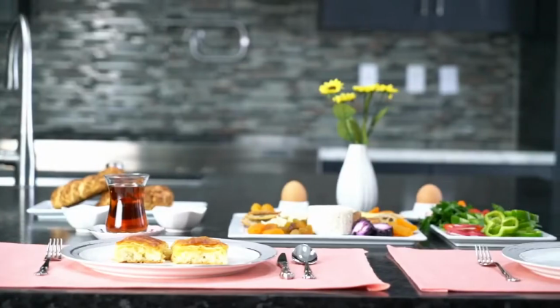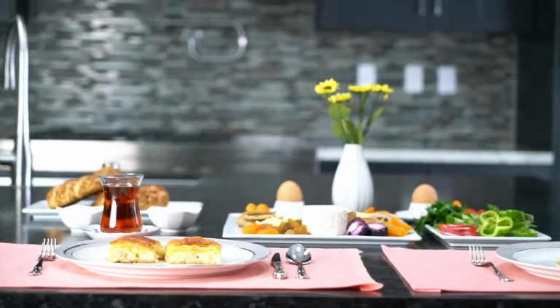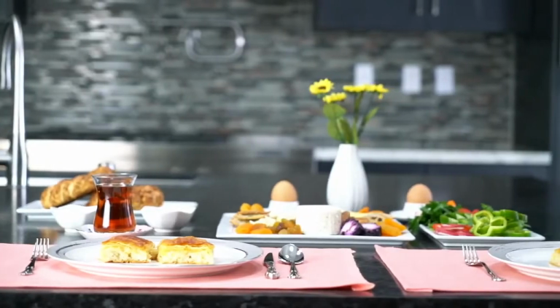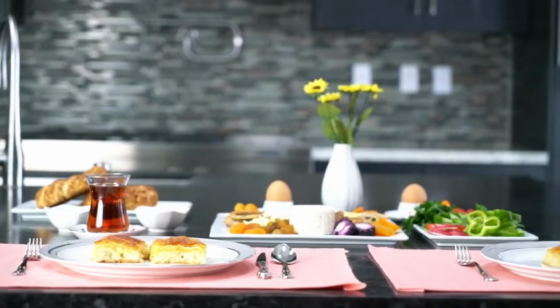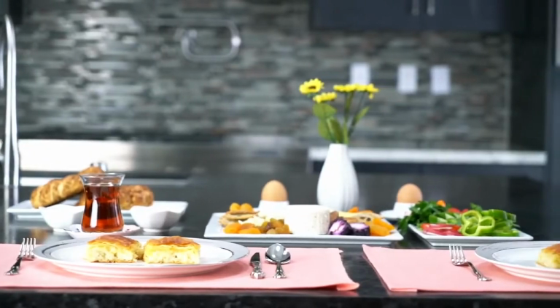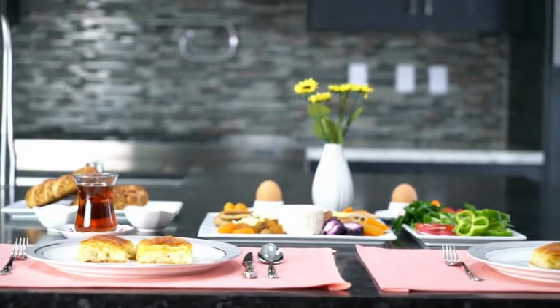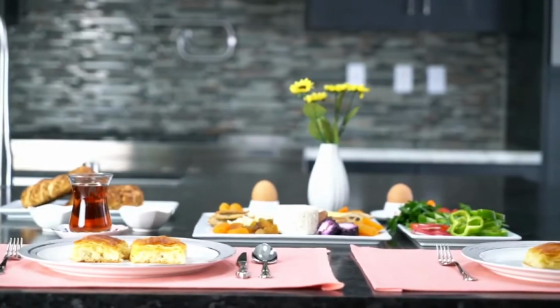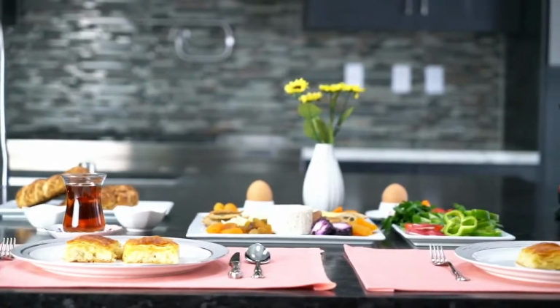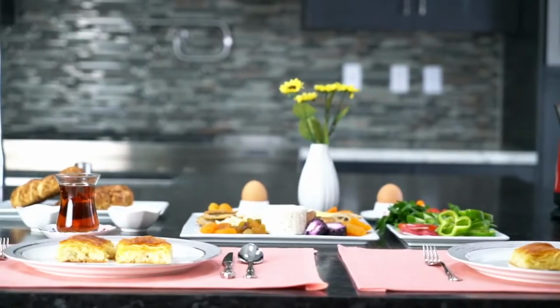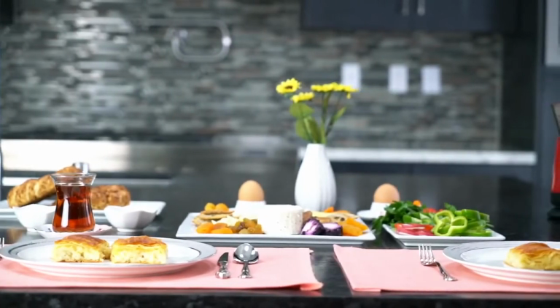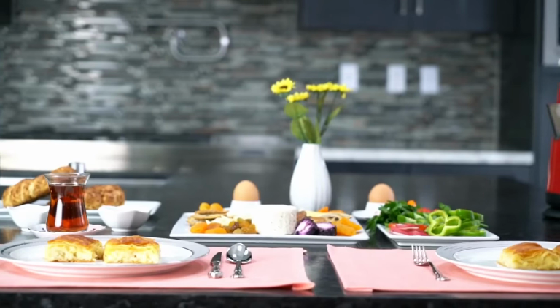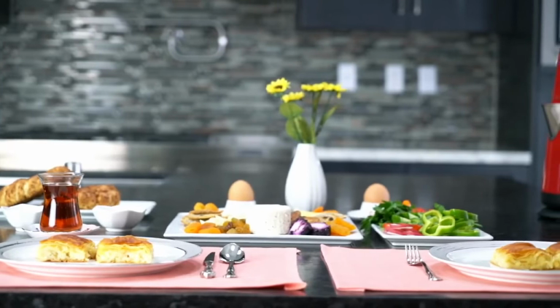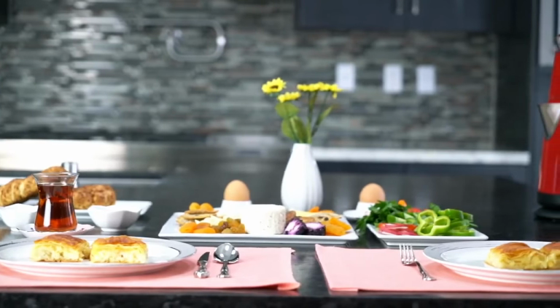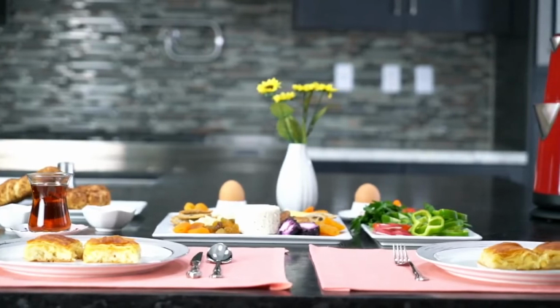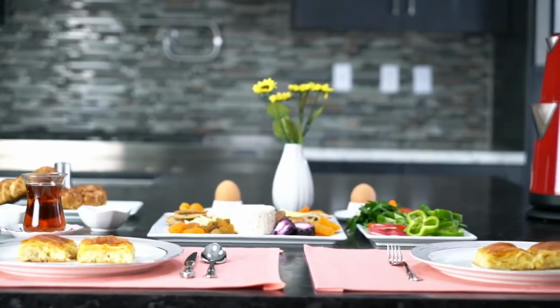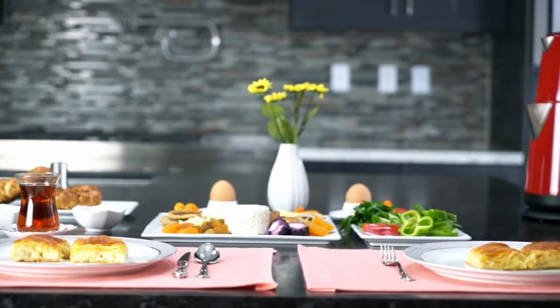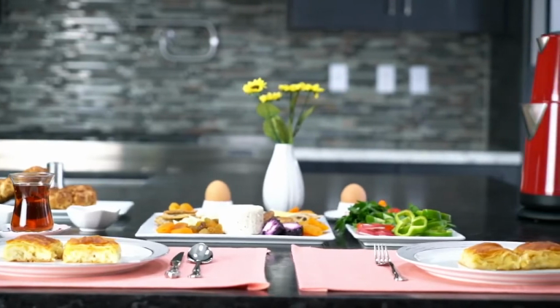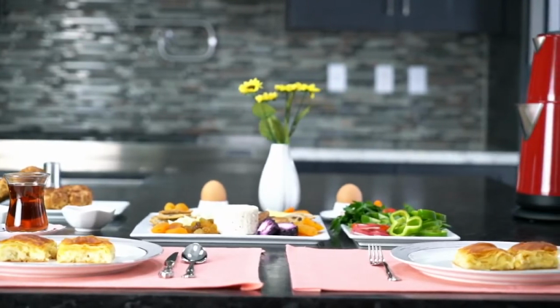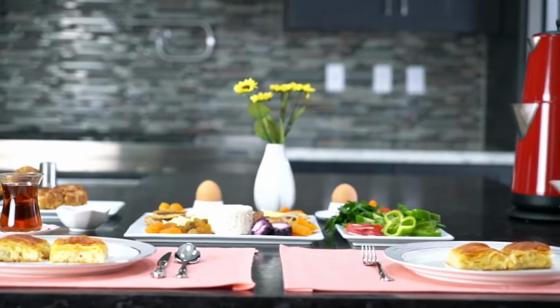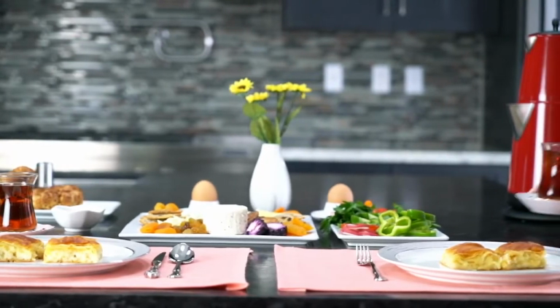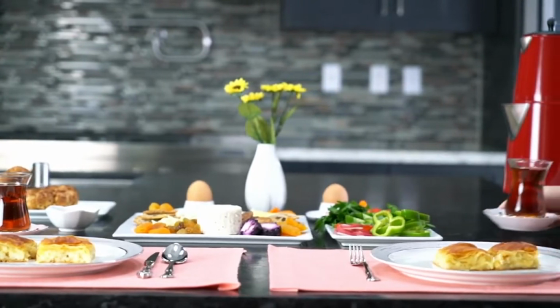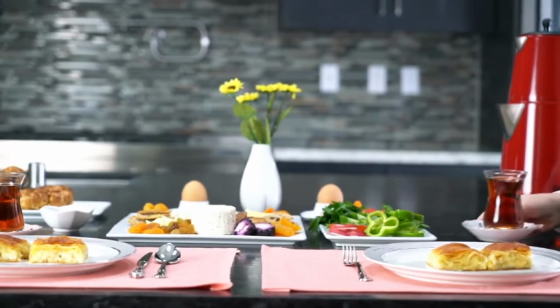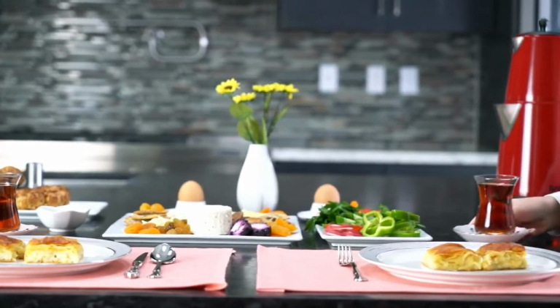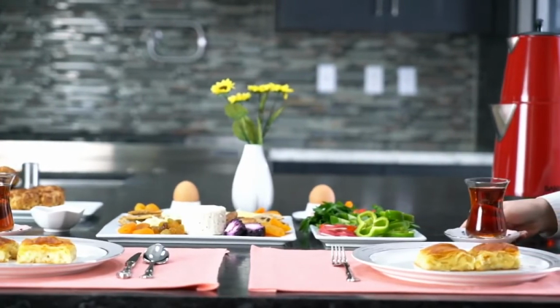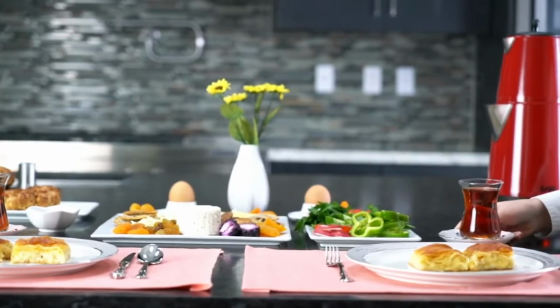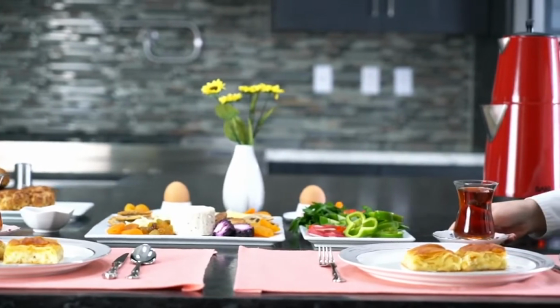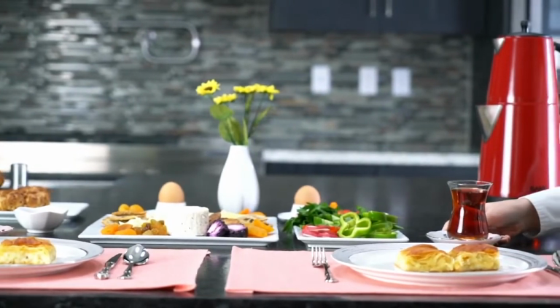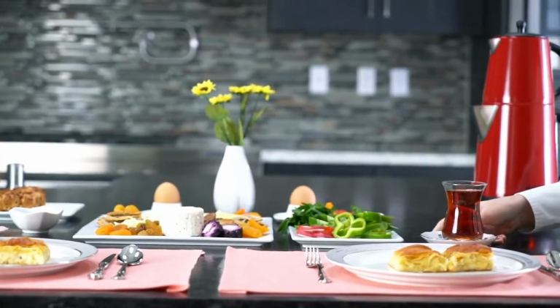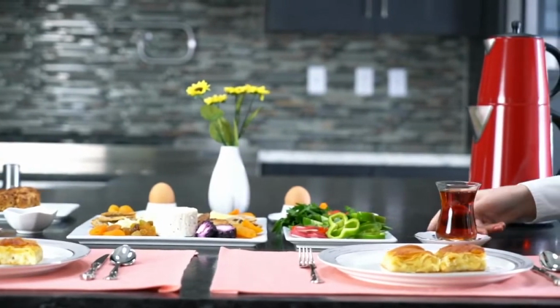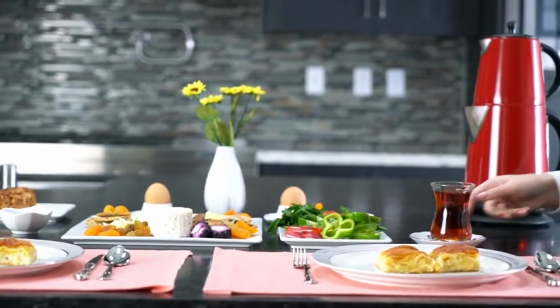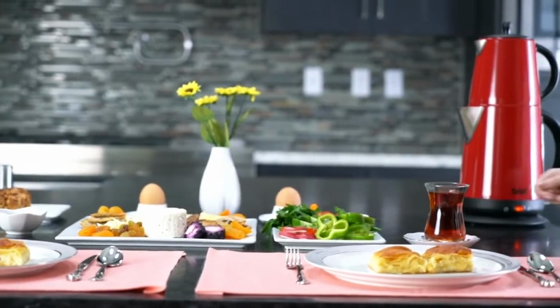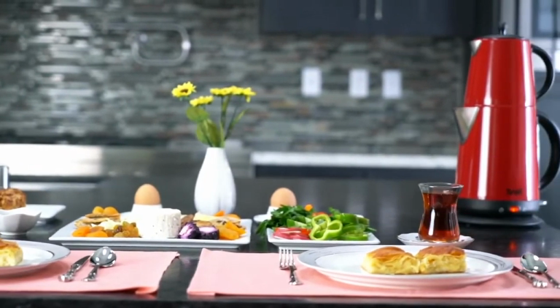Hi, today we are going to make a perfect cup of Turkish tea together.